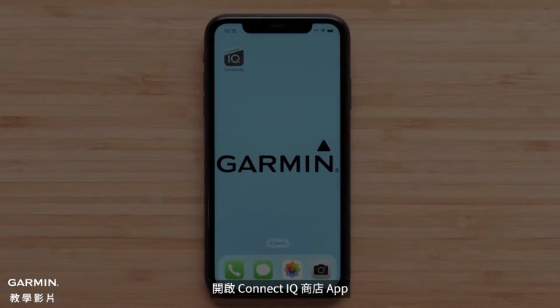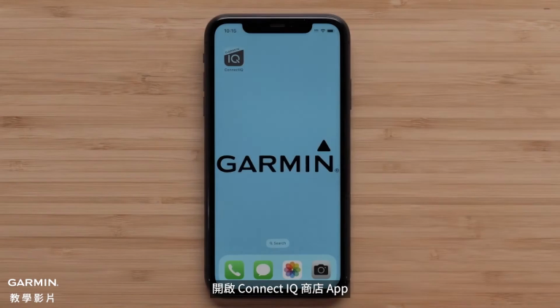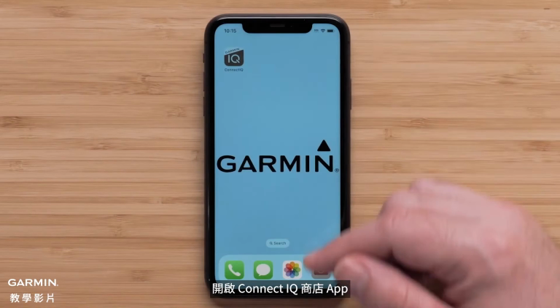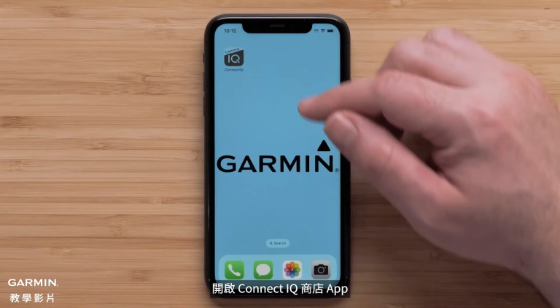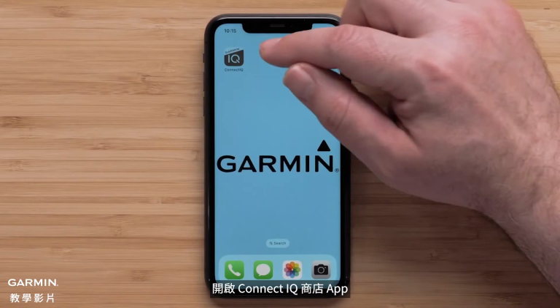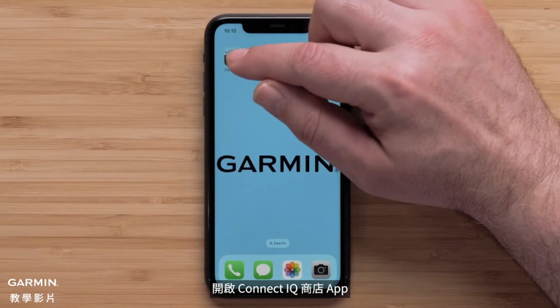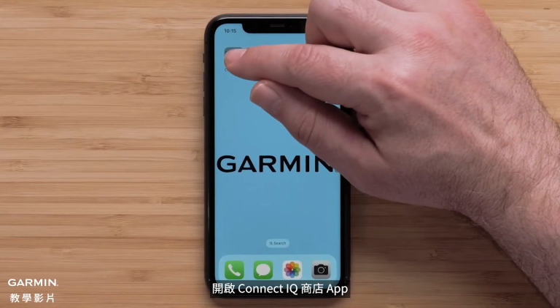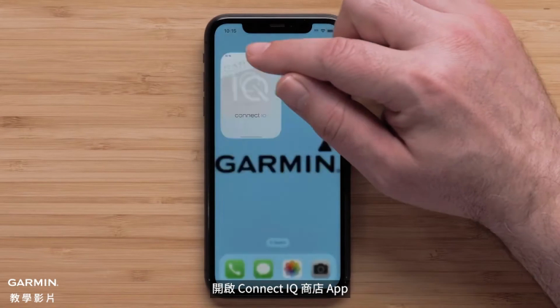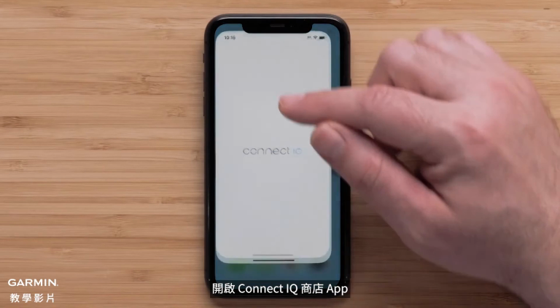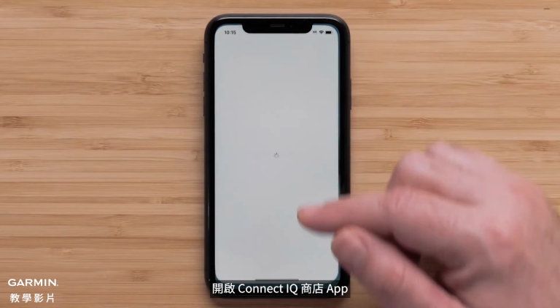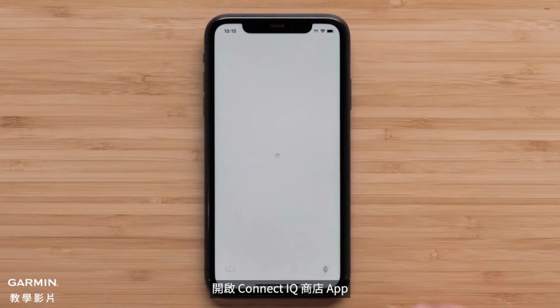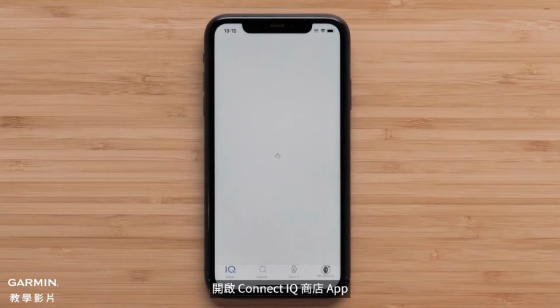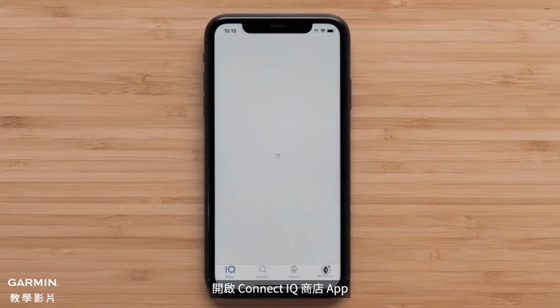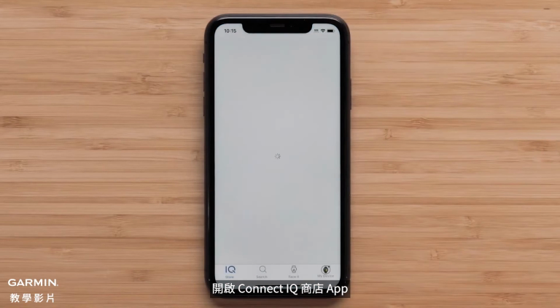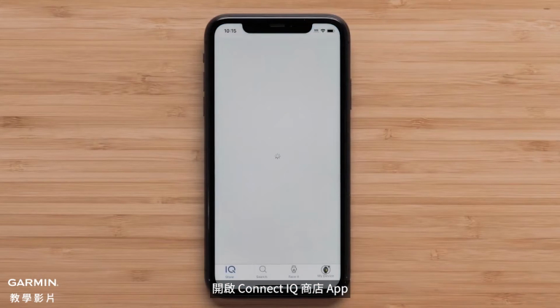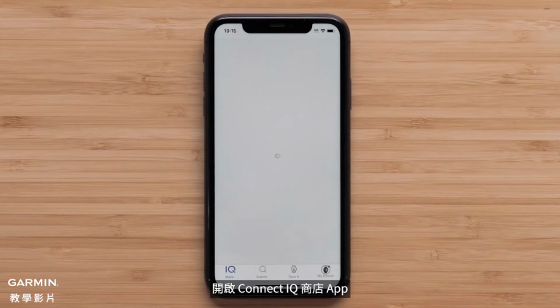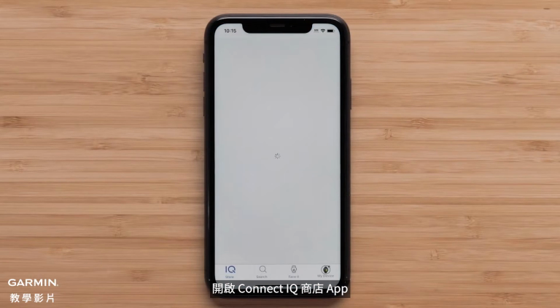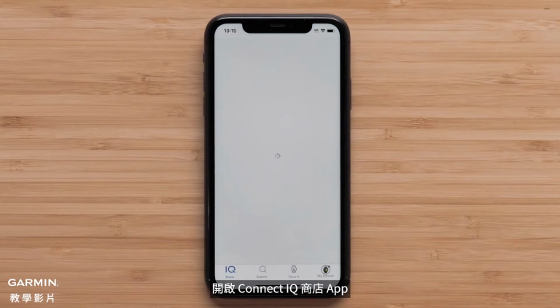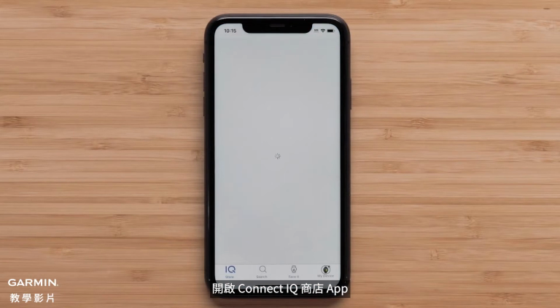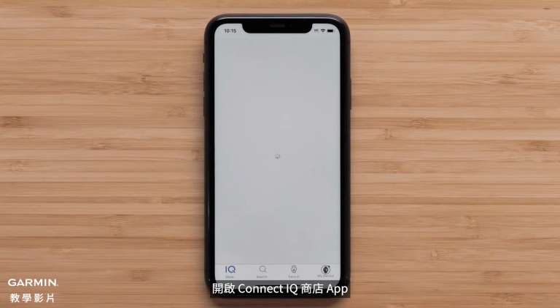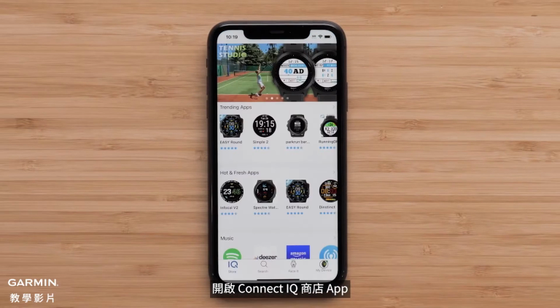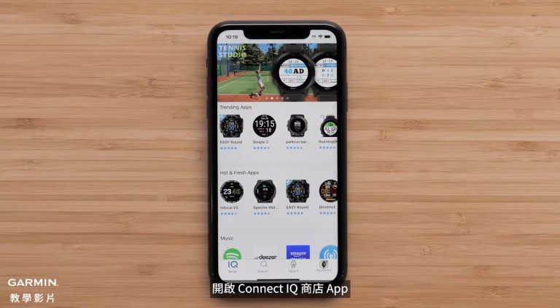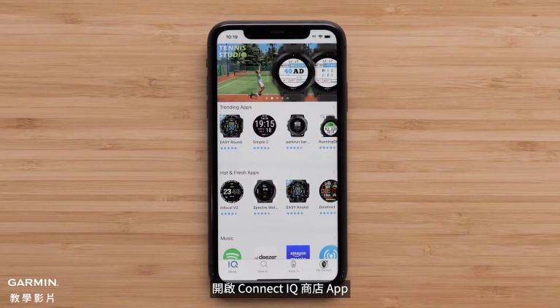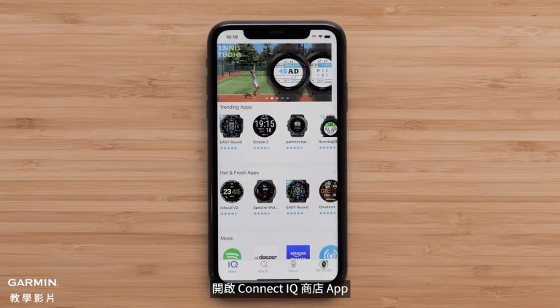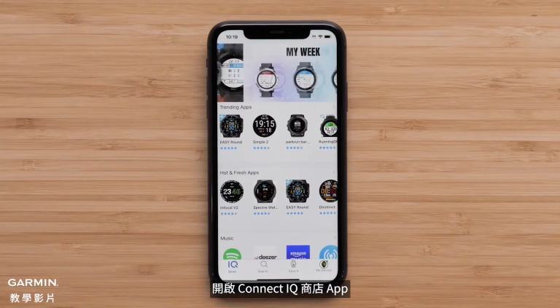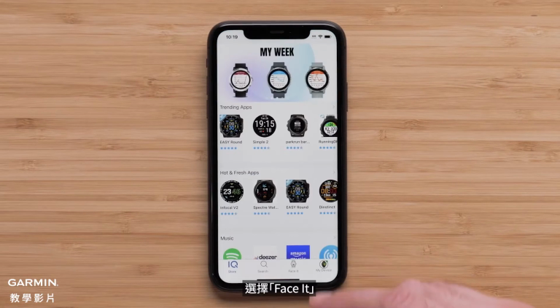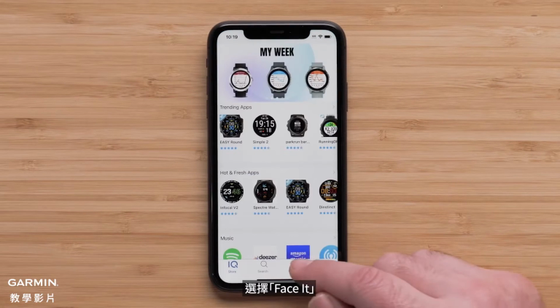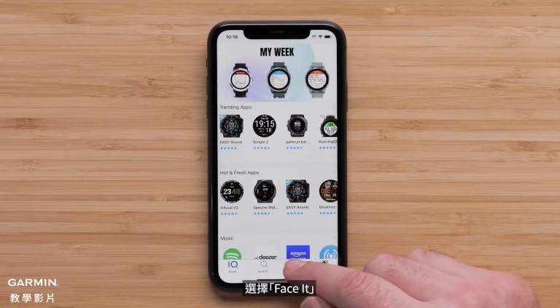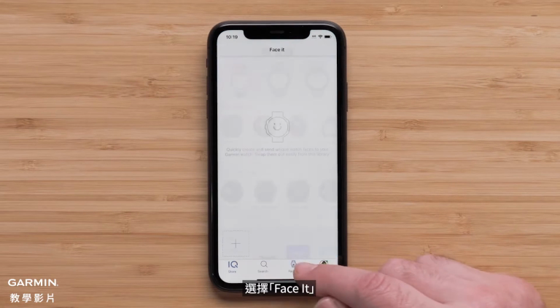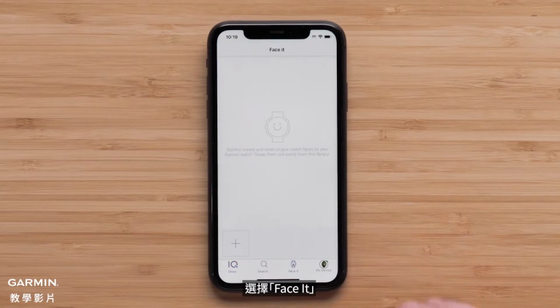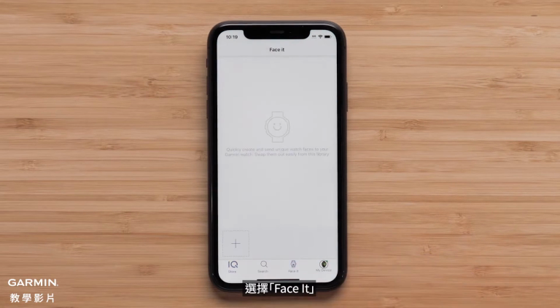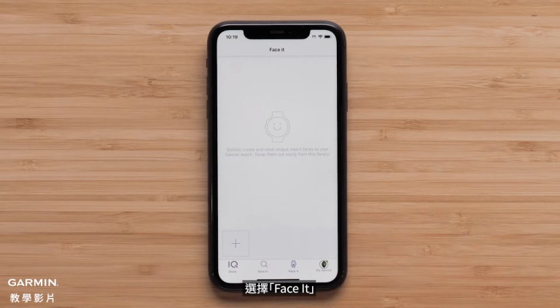To begin, open the Connect IQ Store app and select Face-It.